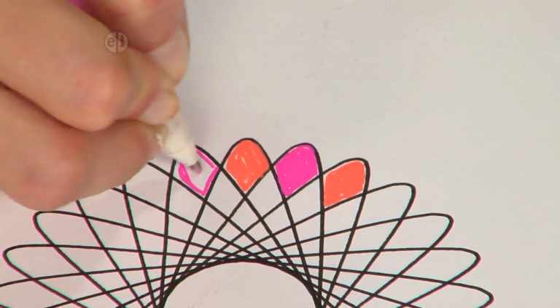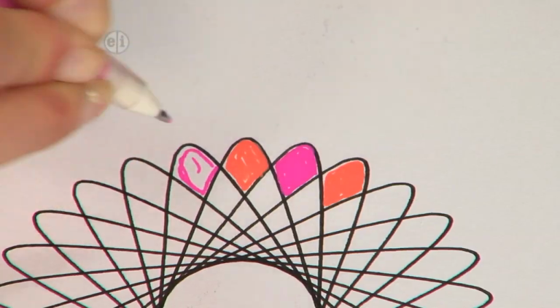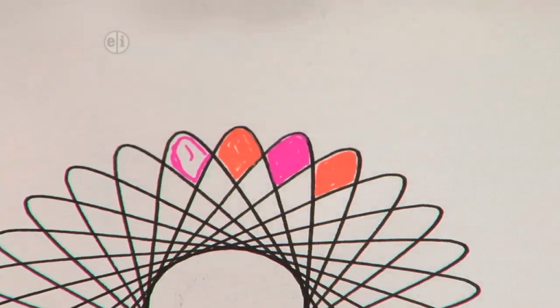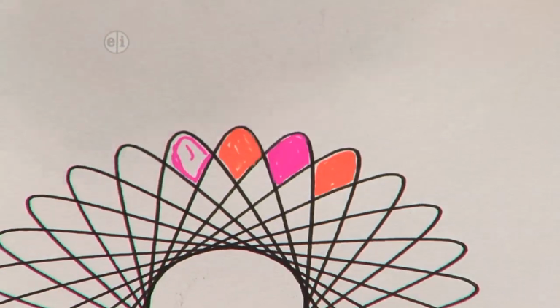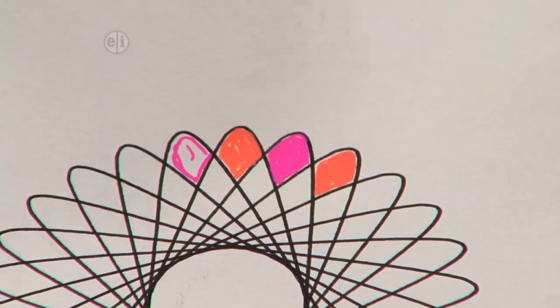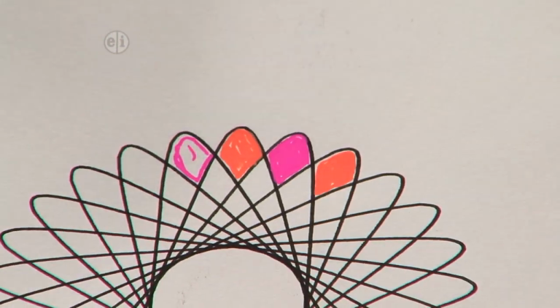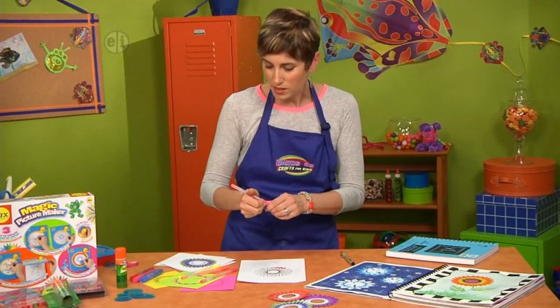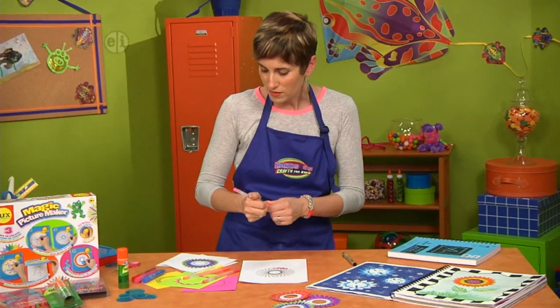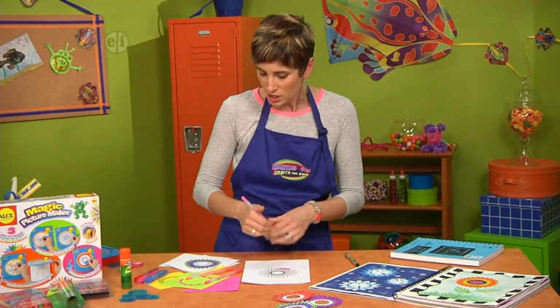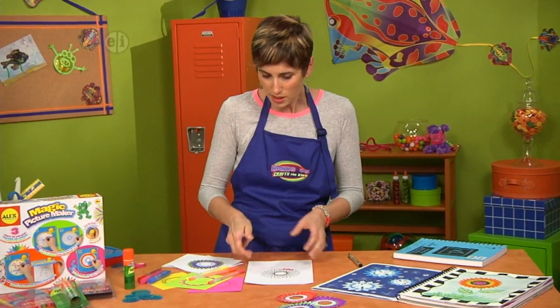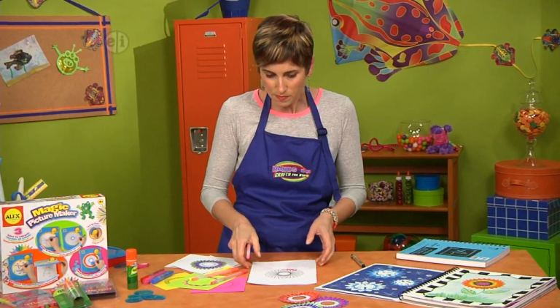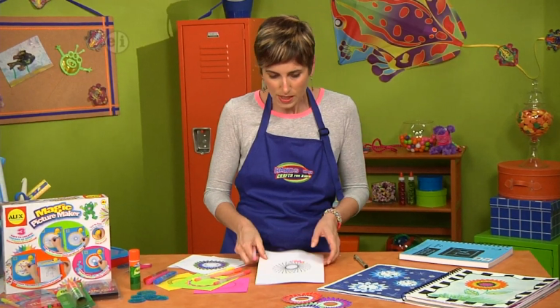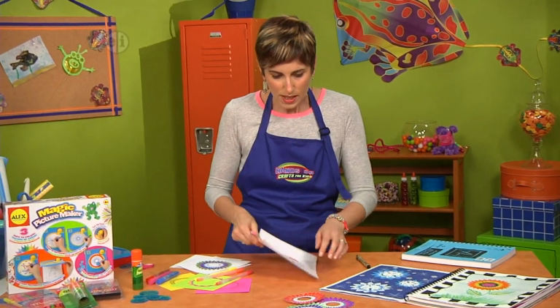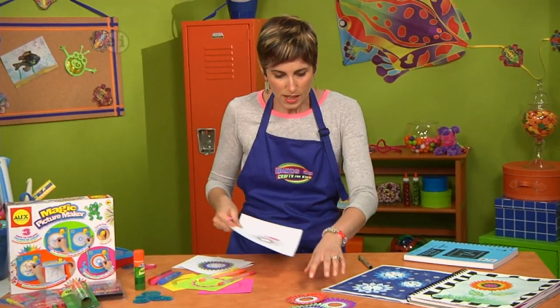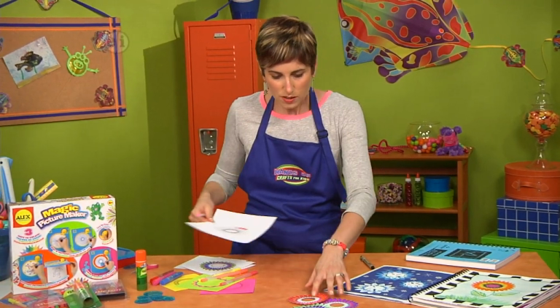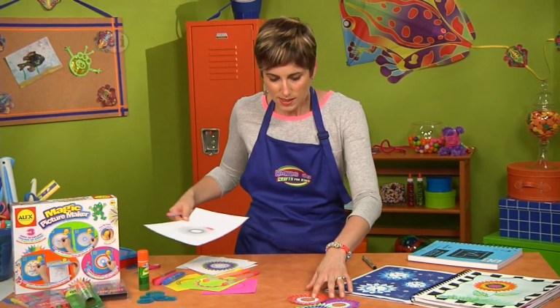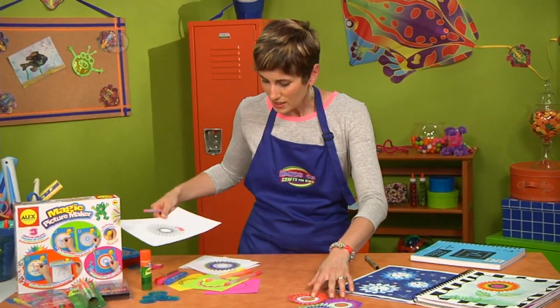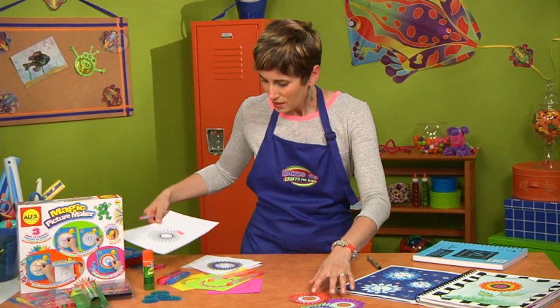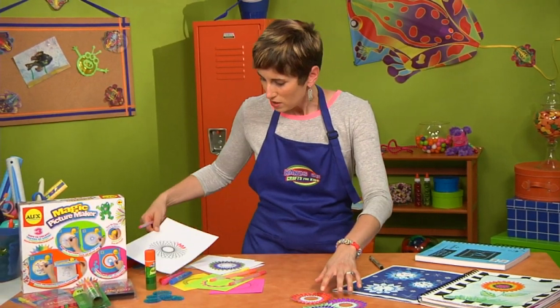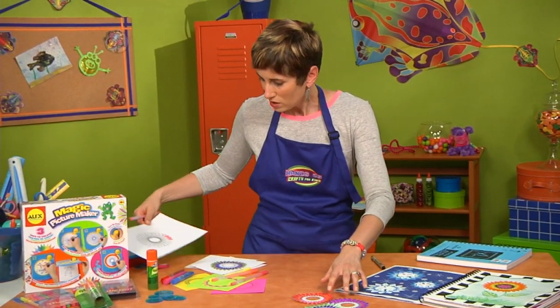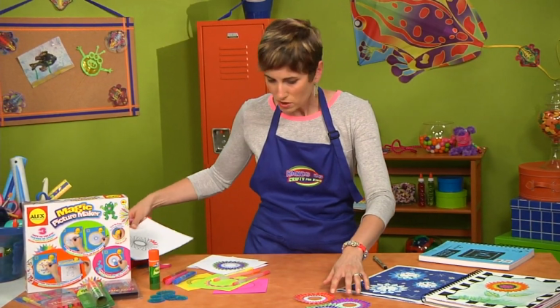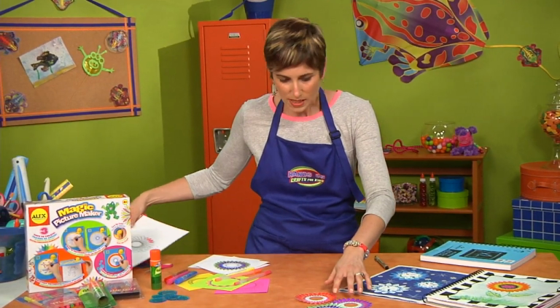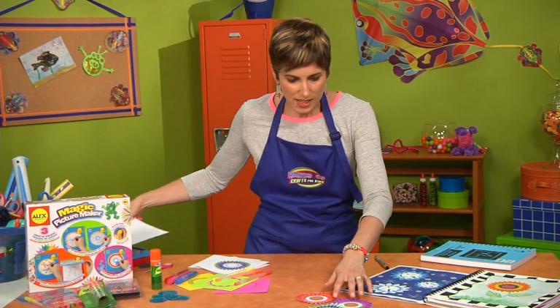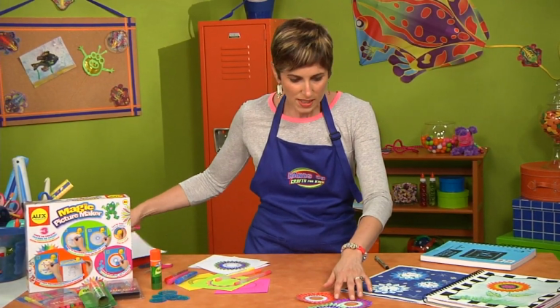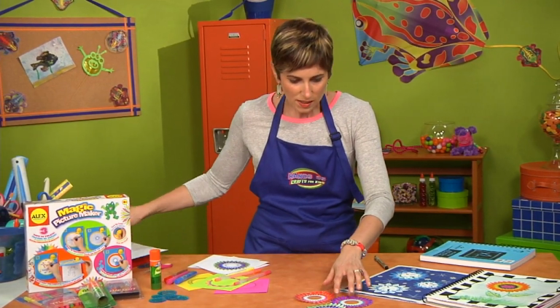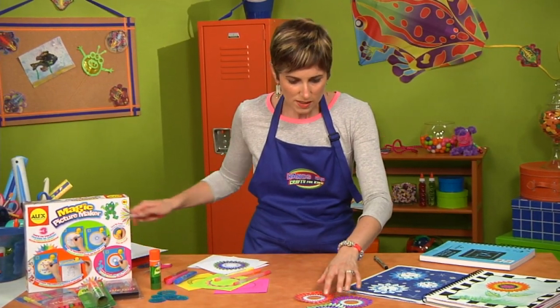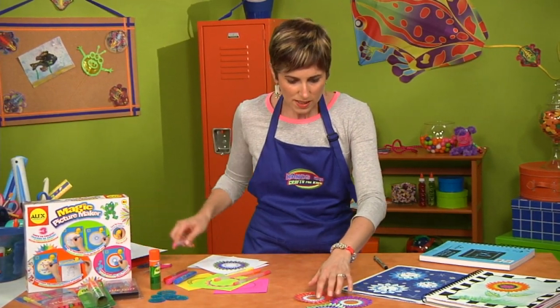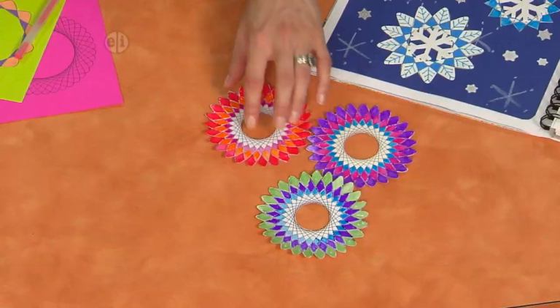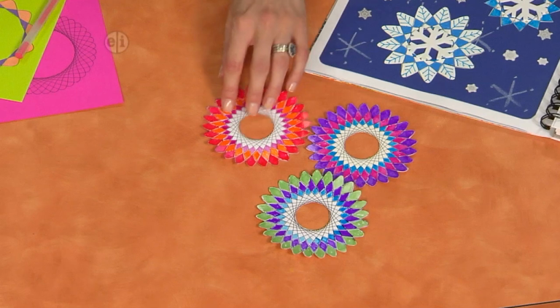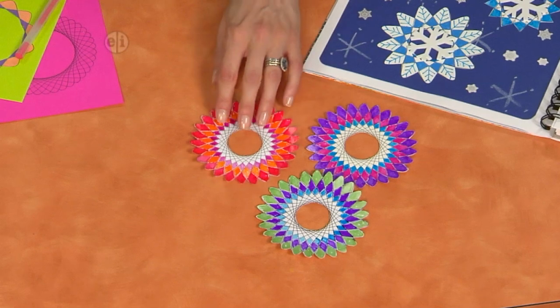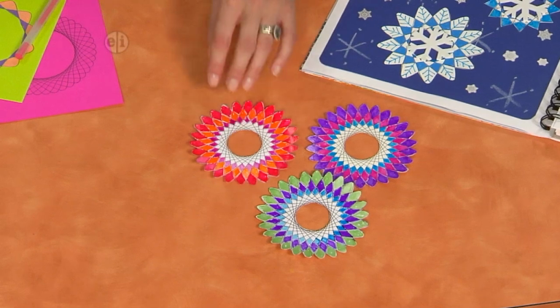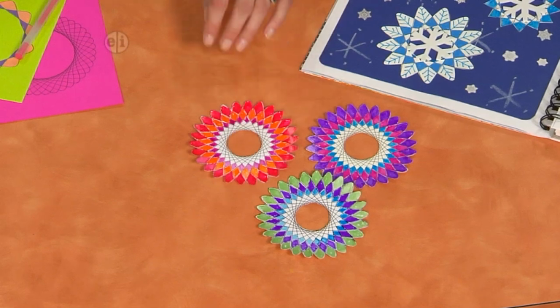Let's look at some that I've already finished here. You can see you can do them in any colors and they look so cool.